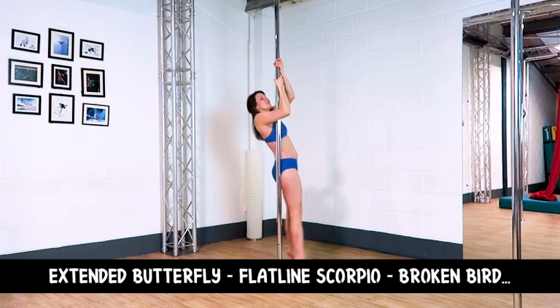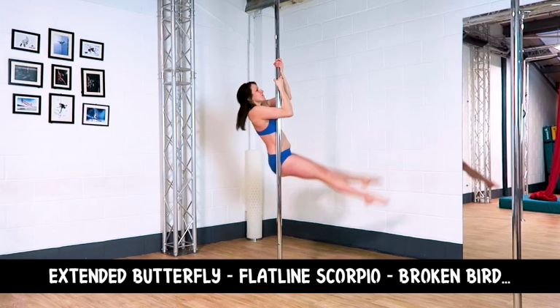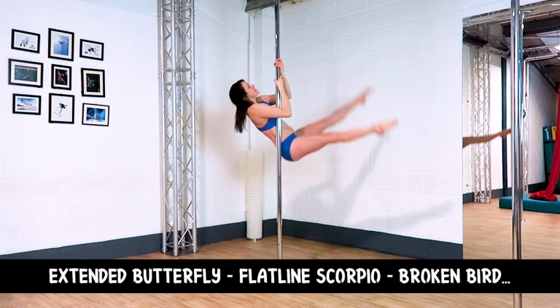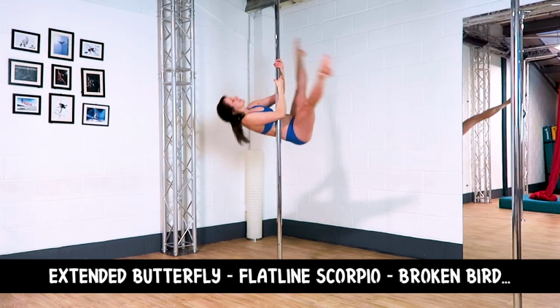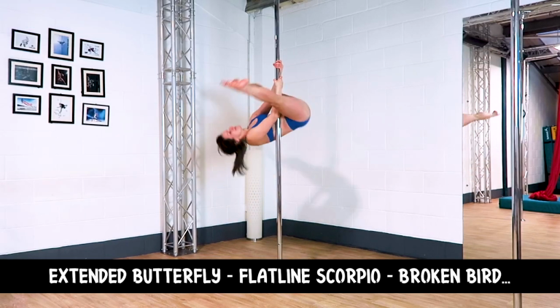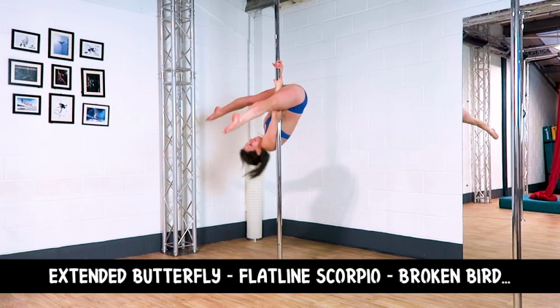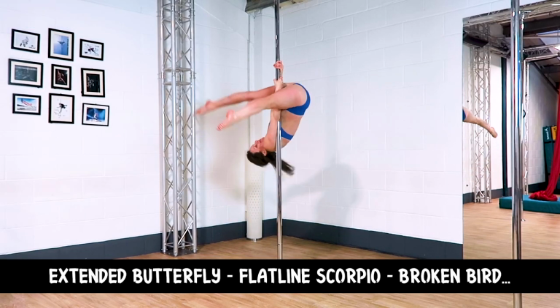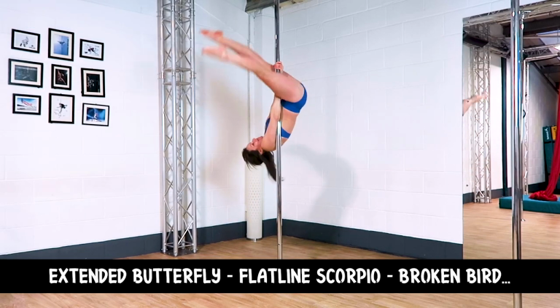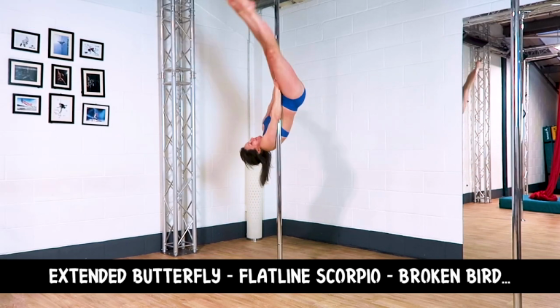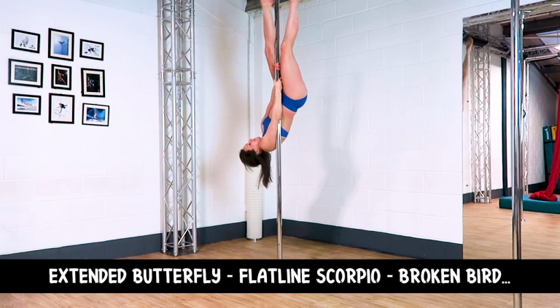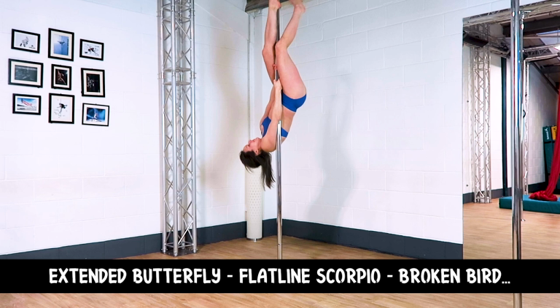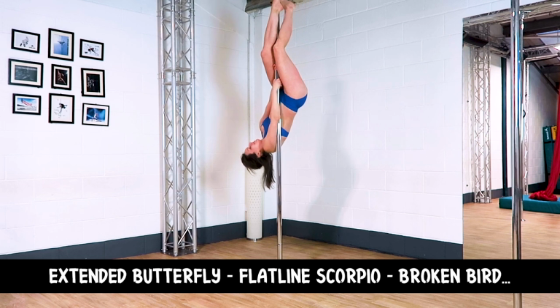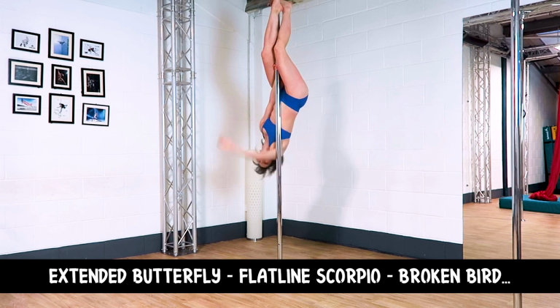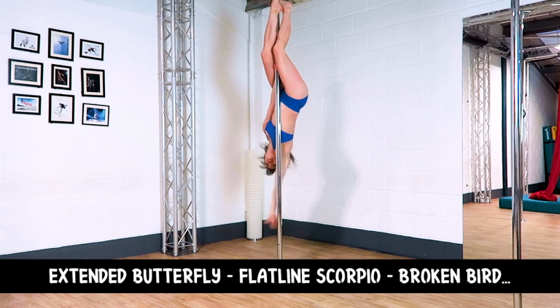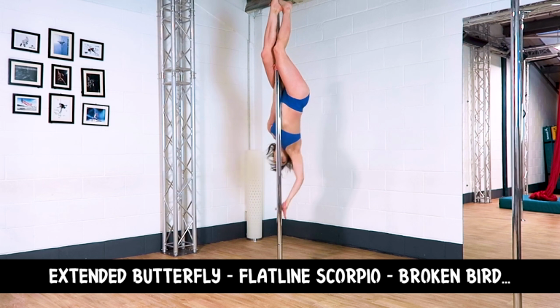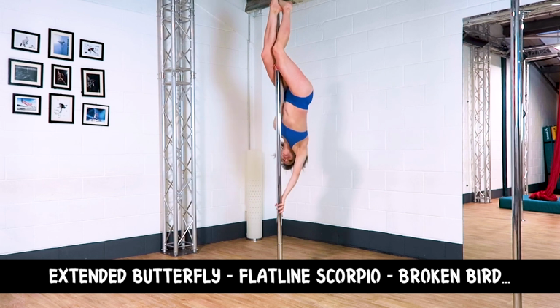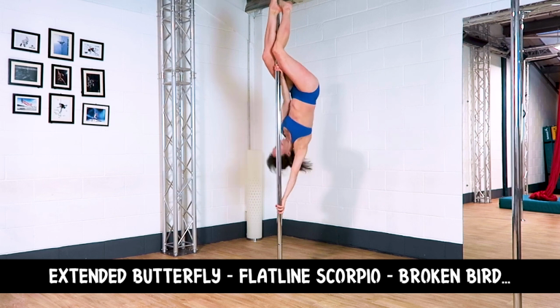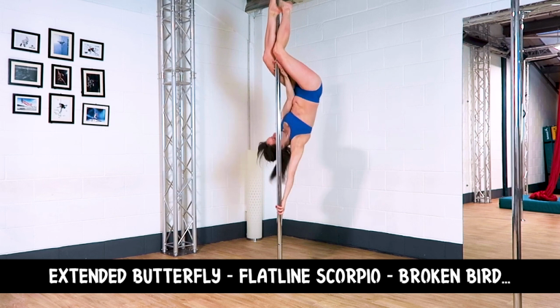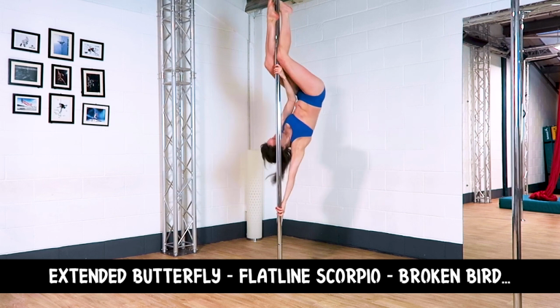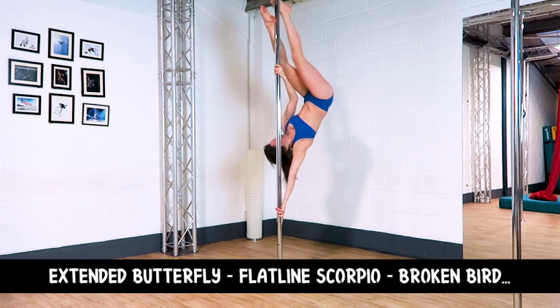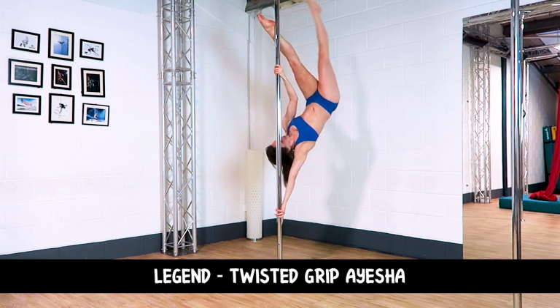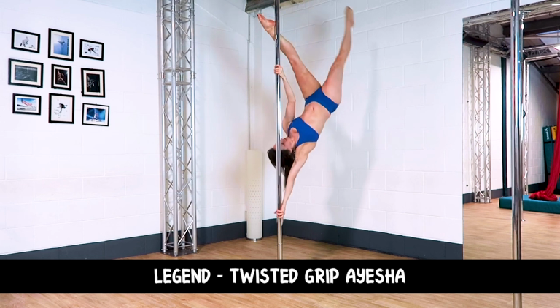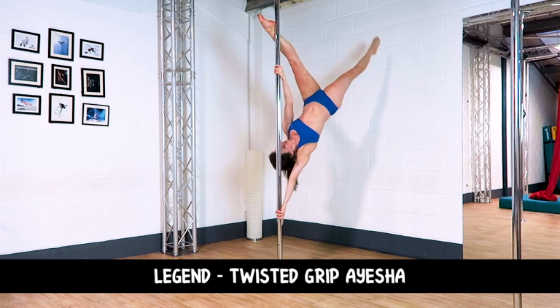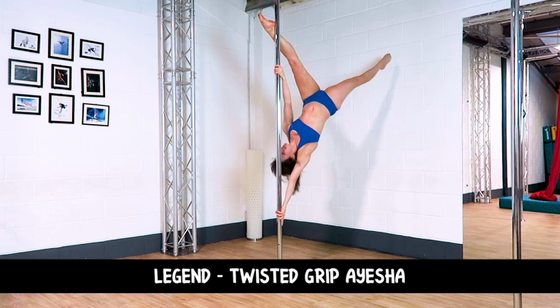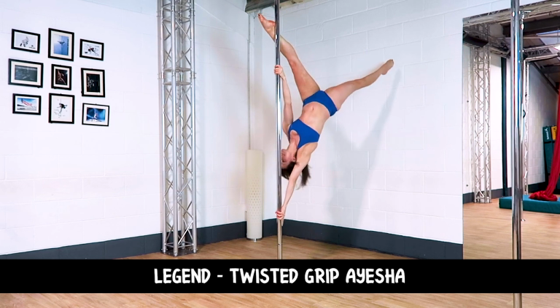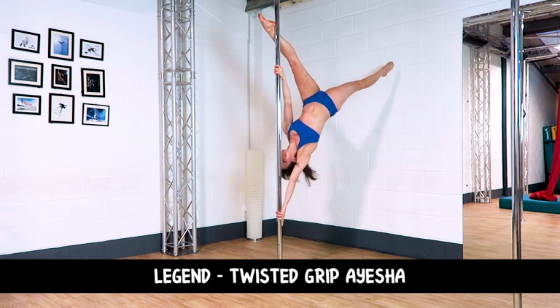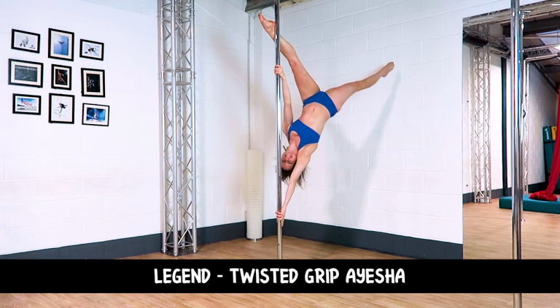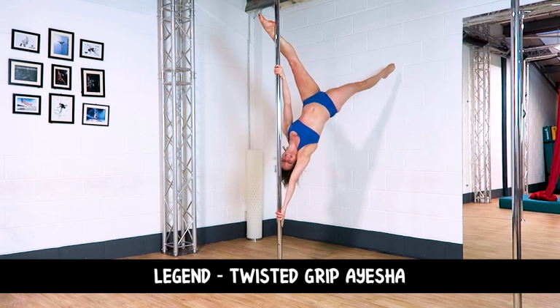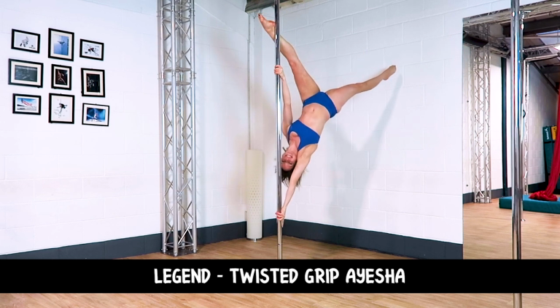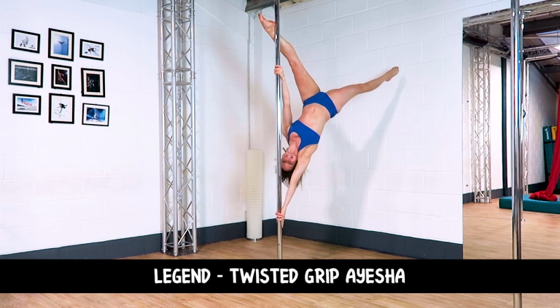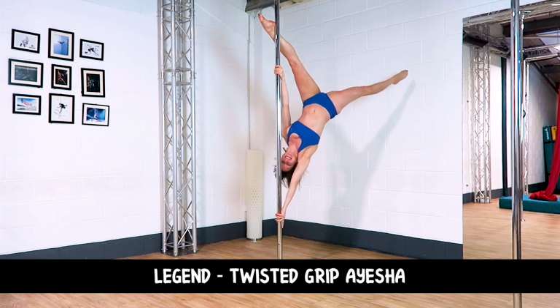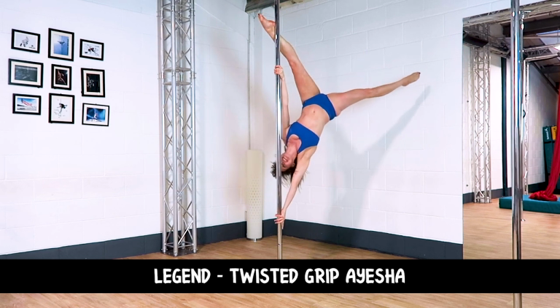Combo two: Extended butterfly to a flatline Scorpio, into a broken bird, to a legend, into a twisted grip Ayesha.